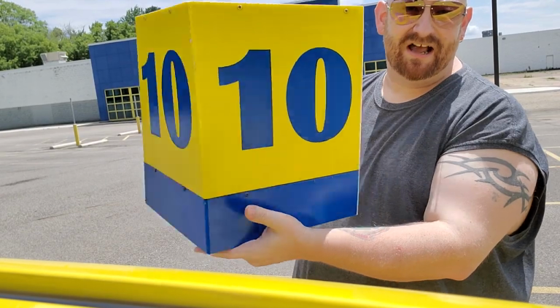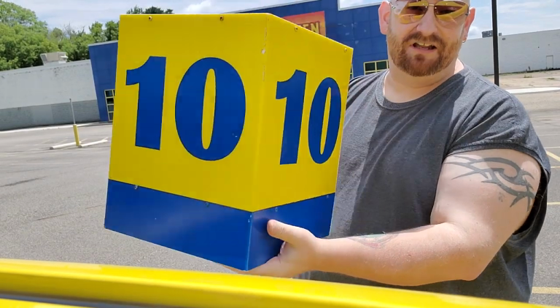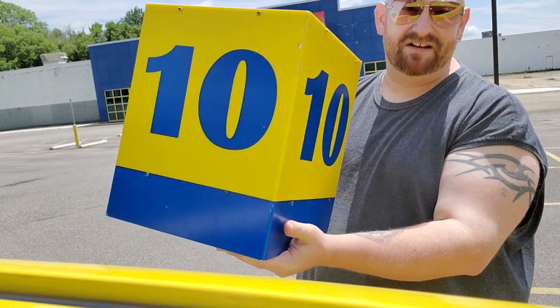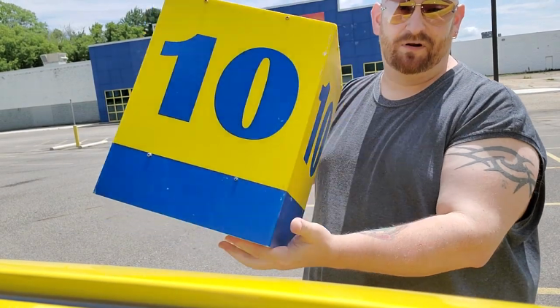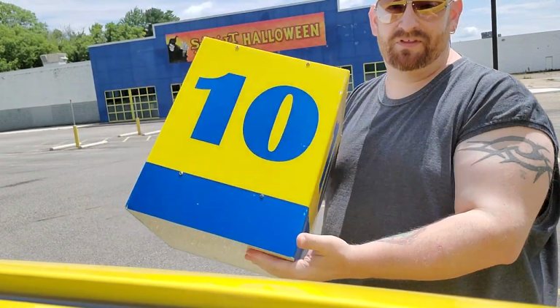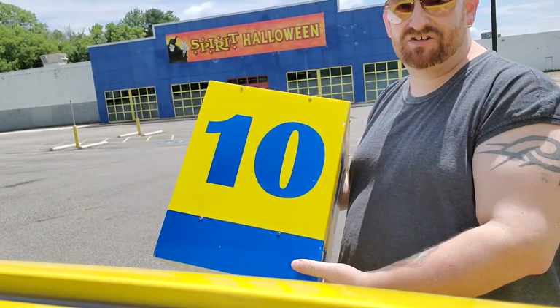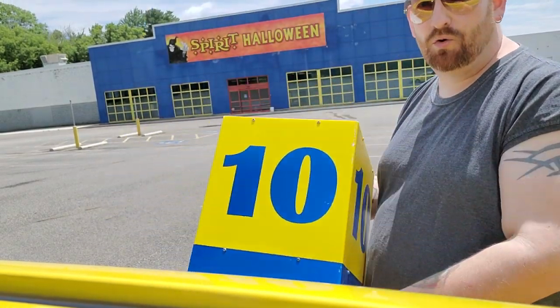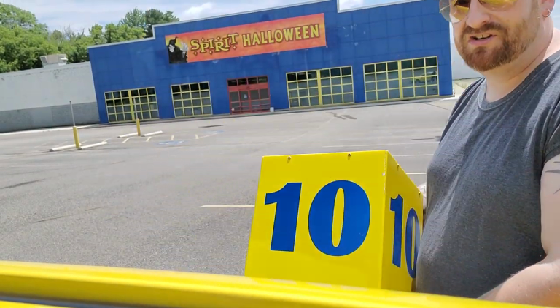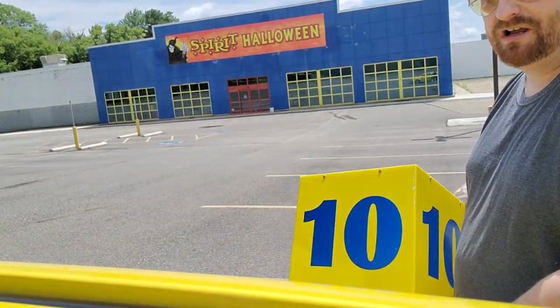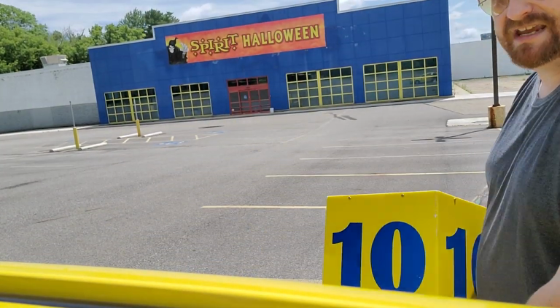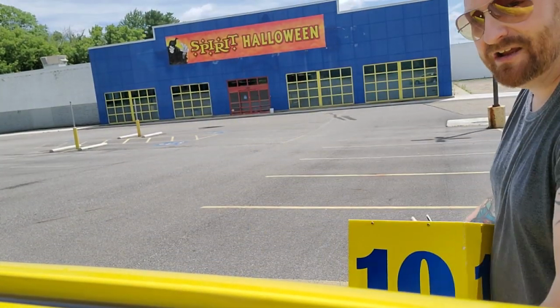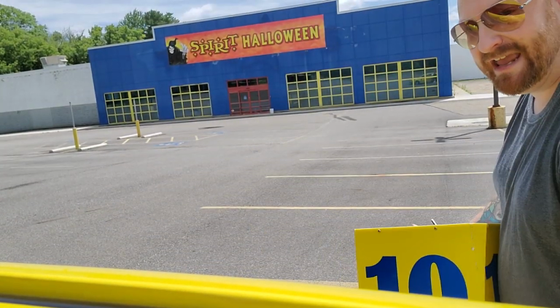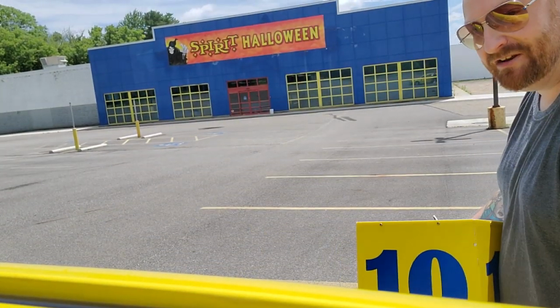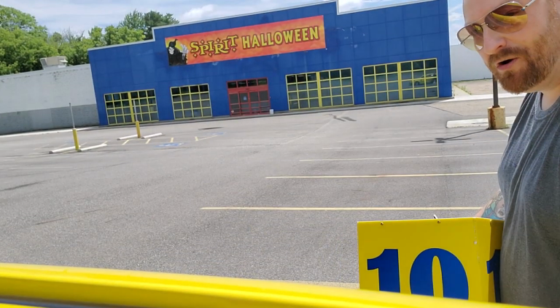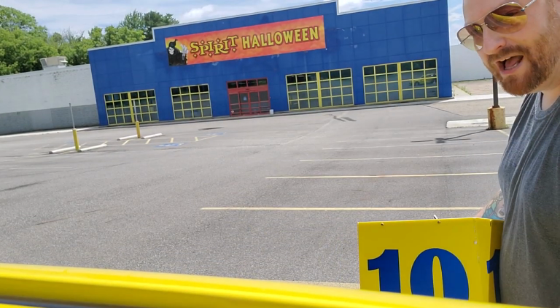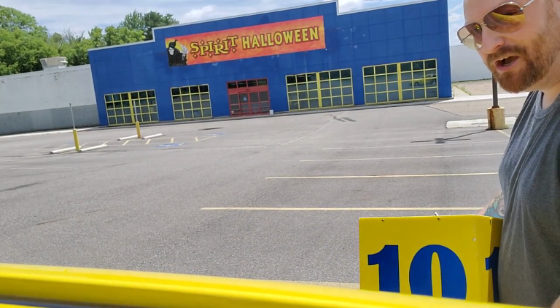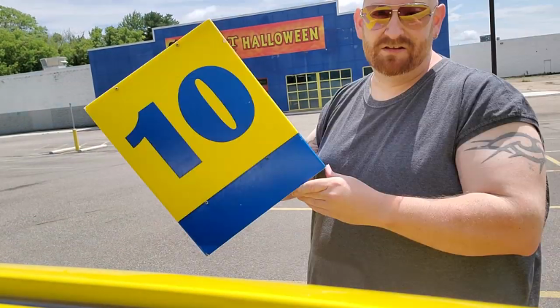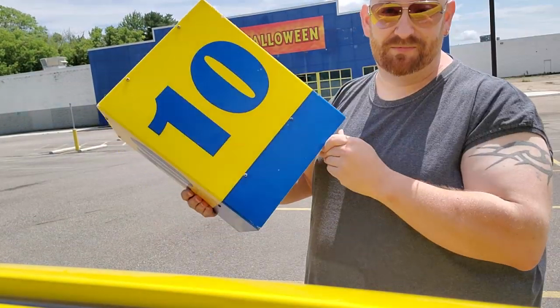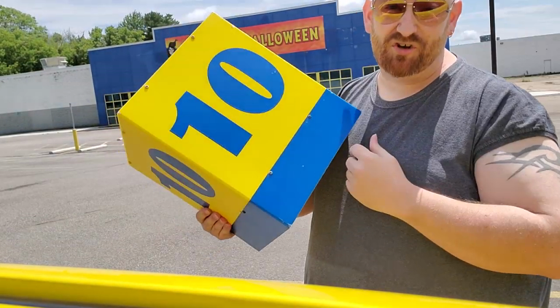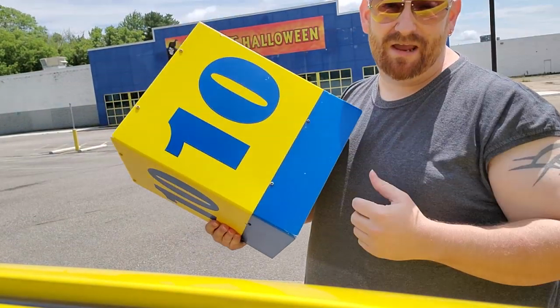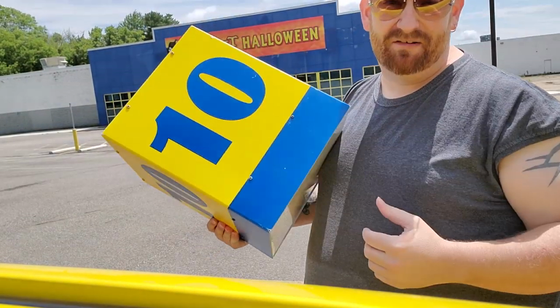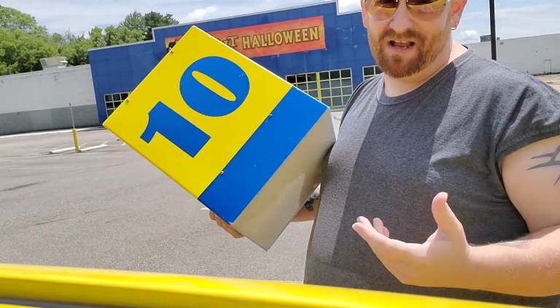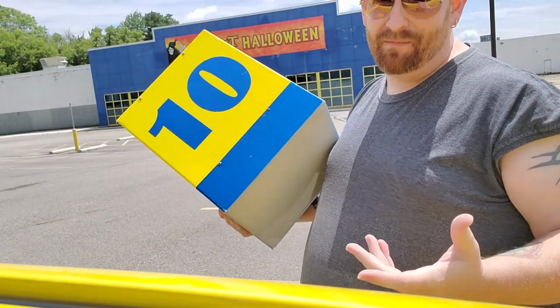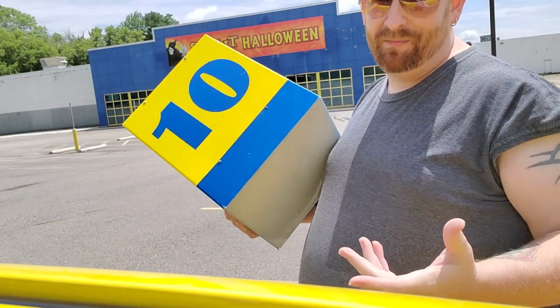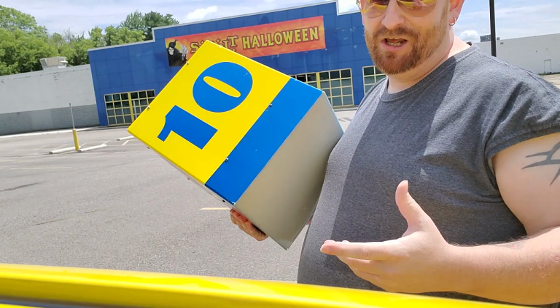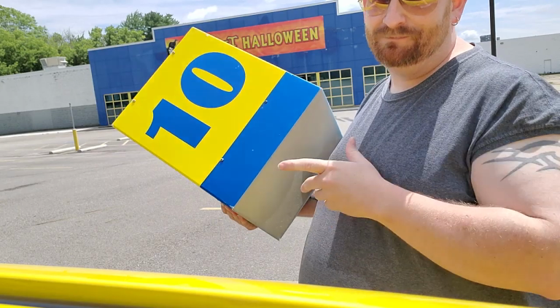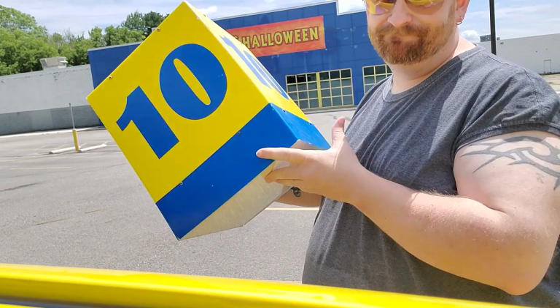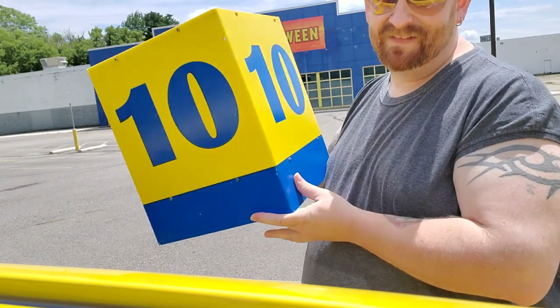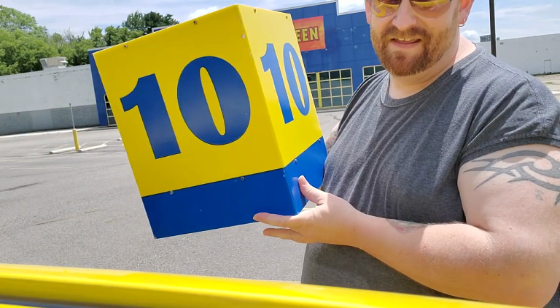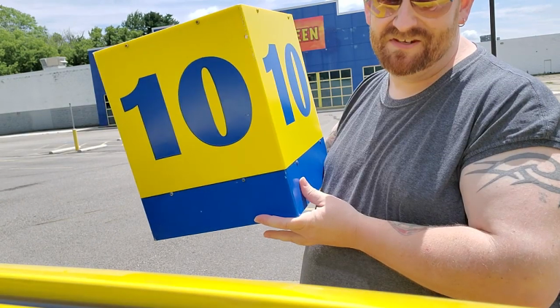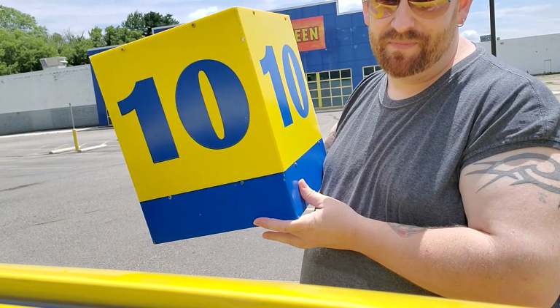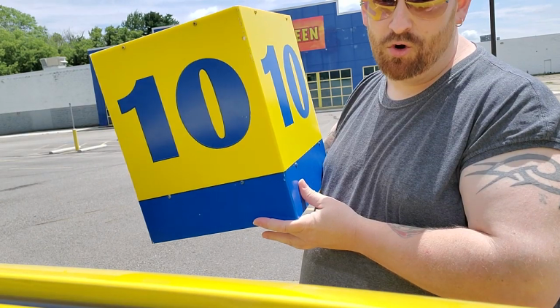So there it is — number 10 checkout light from this Toys R Us here in Canton, Ohio. Subscribe, leave me a comment below, and this could be yours.